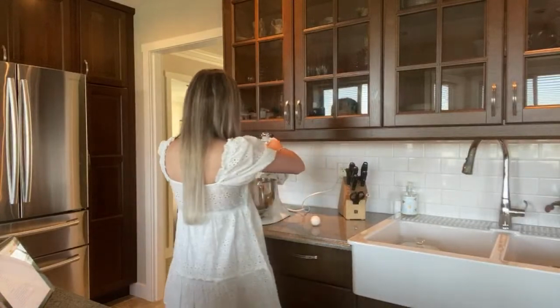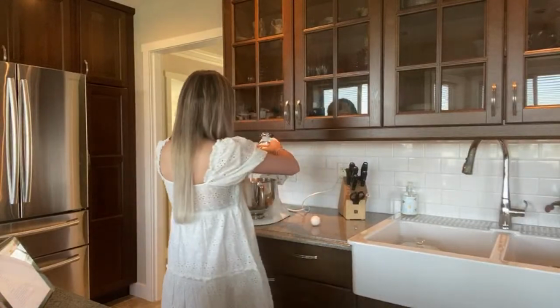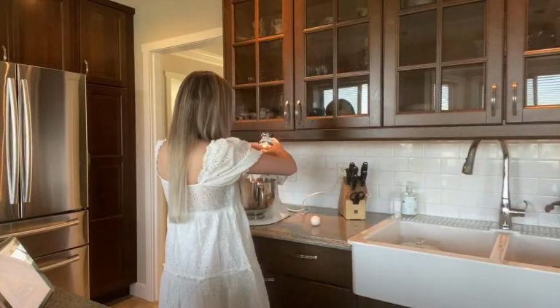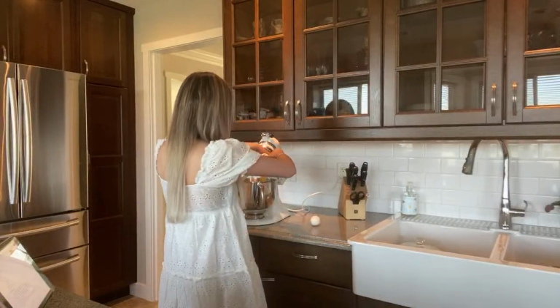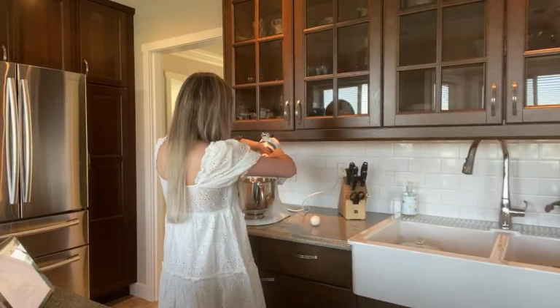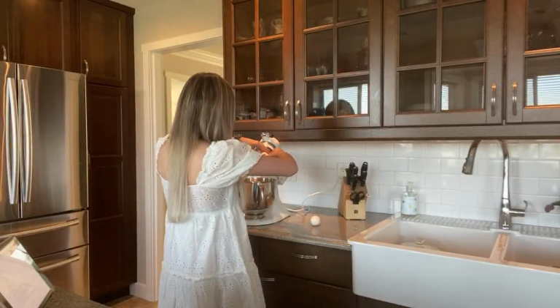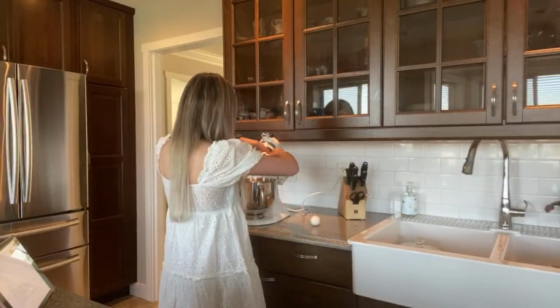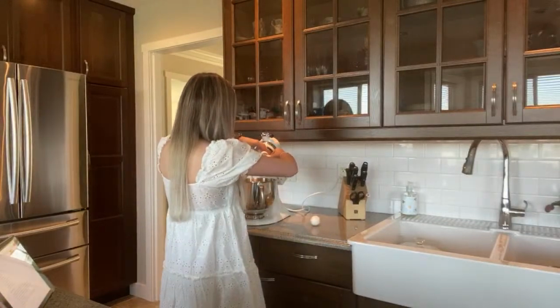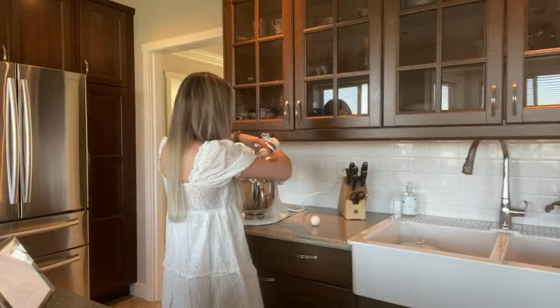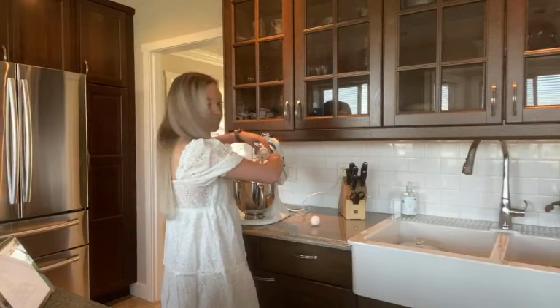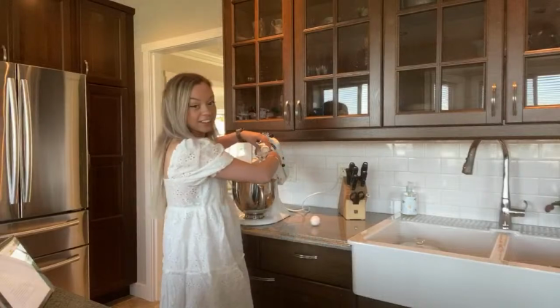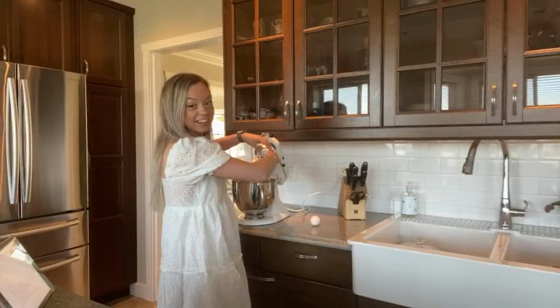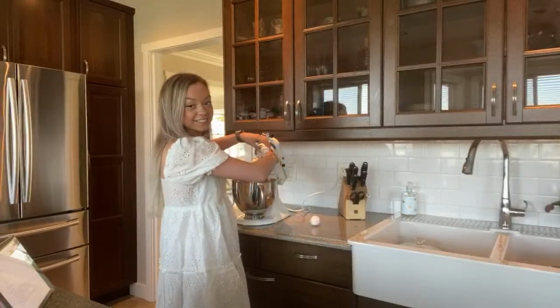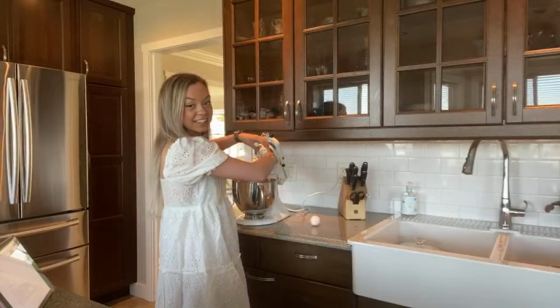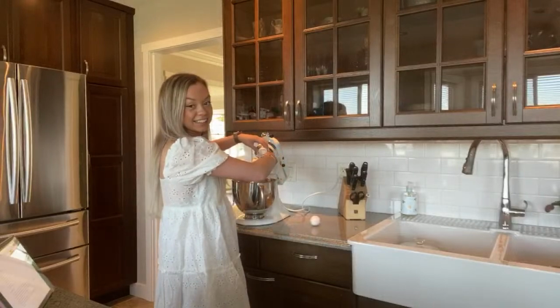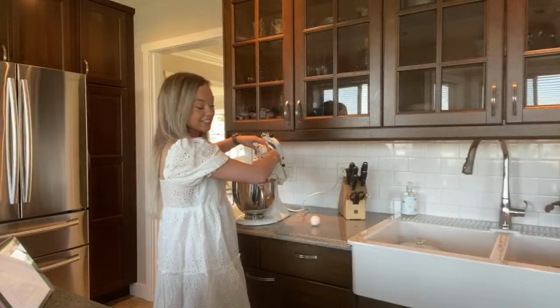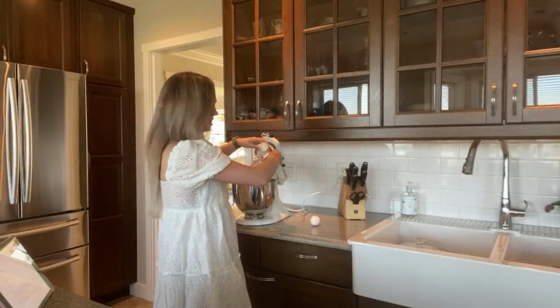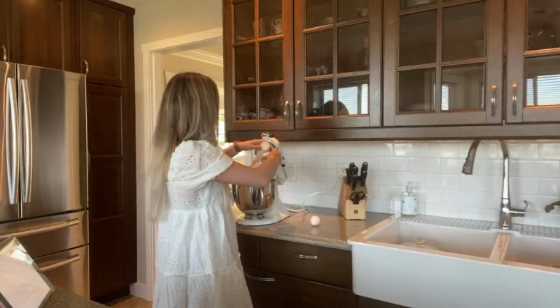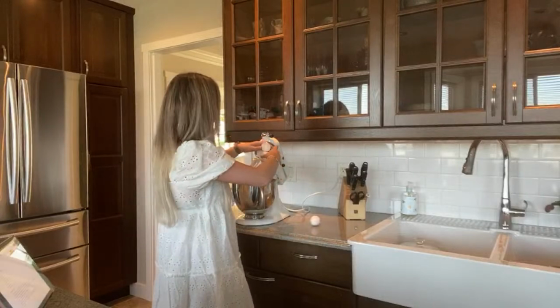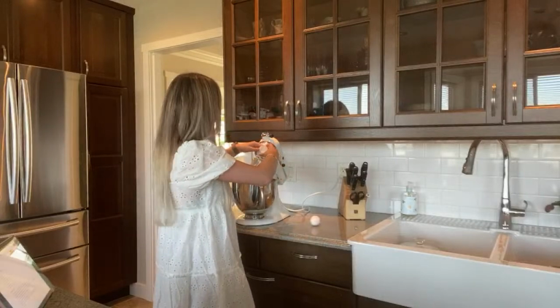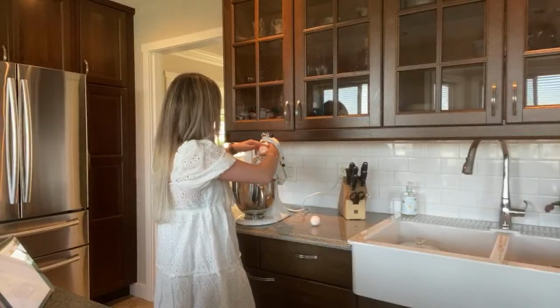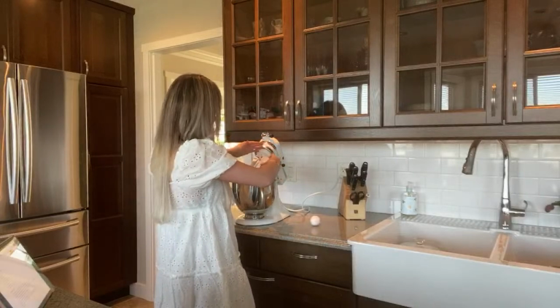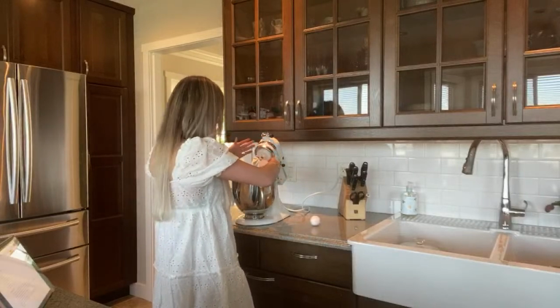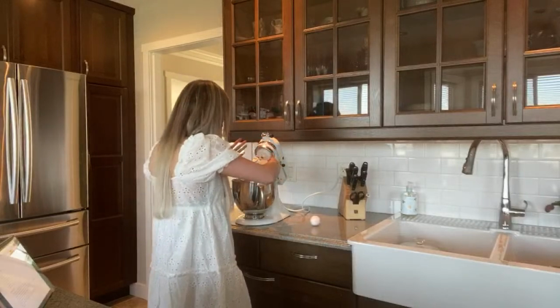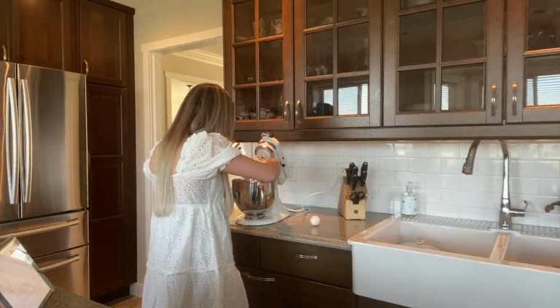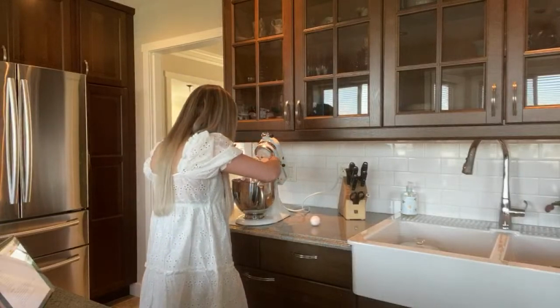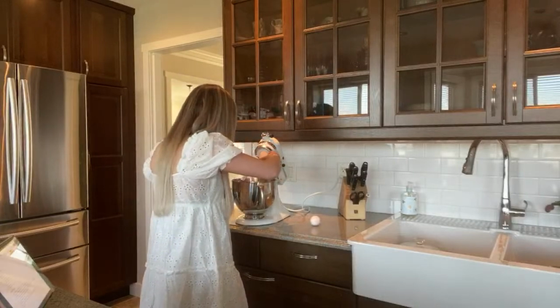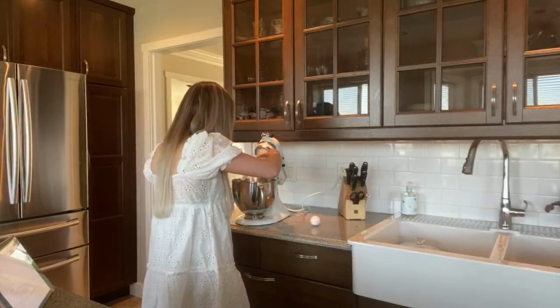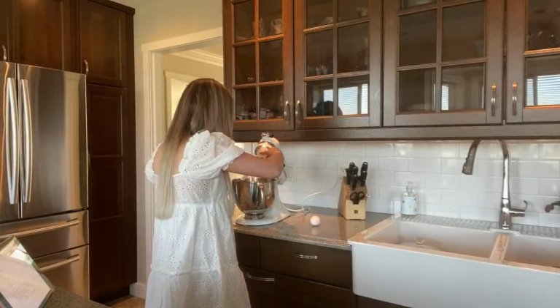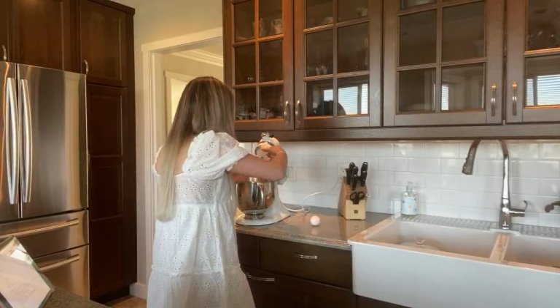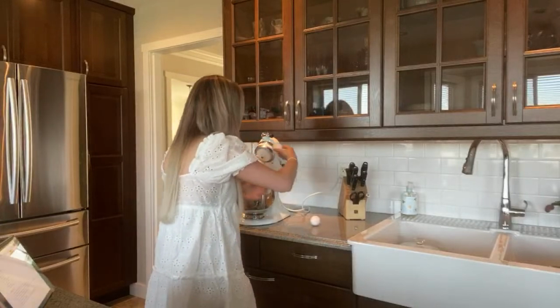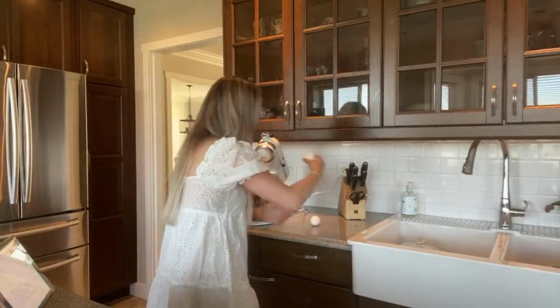Putting the eggs in here — oh, I got a shell in it! I can literally see a shell inside of there, we're going to need to get that out.